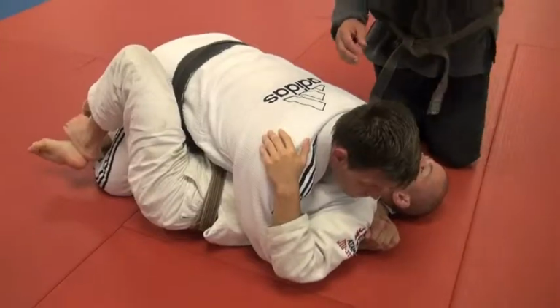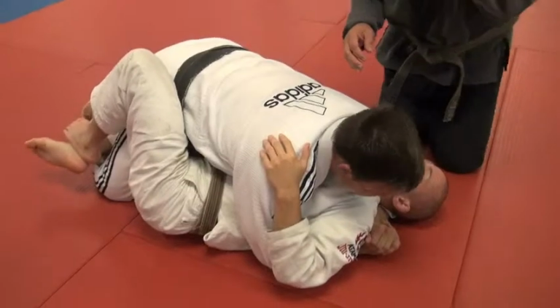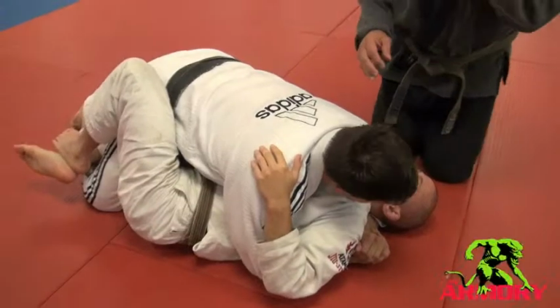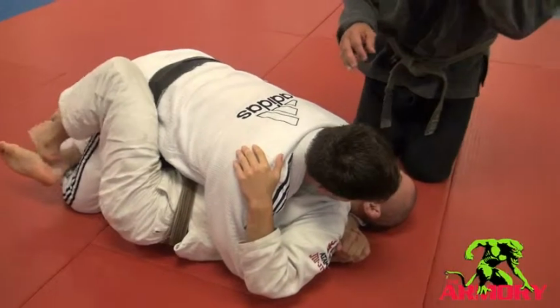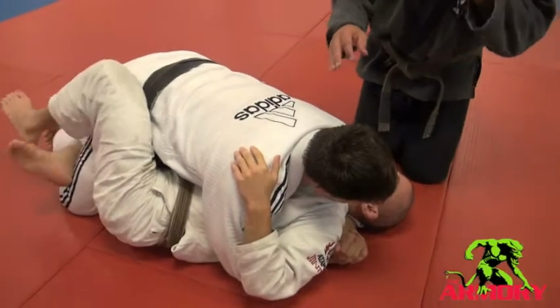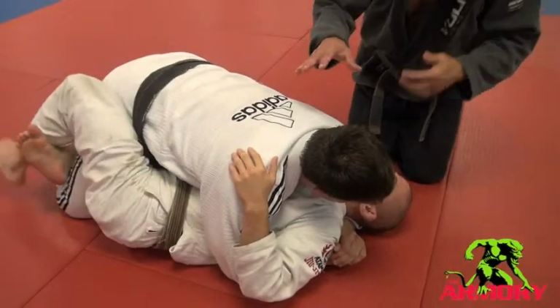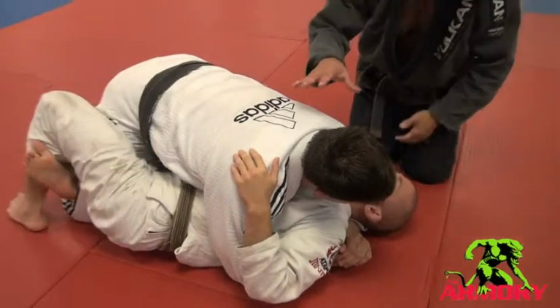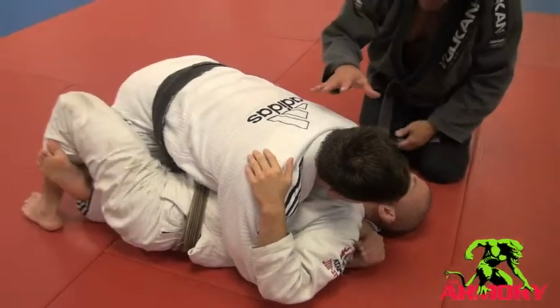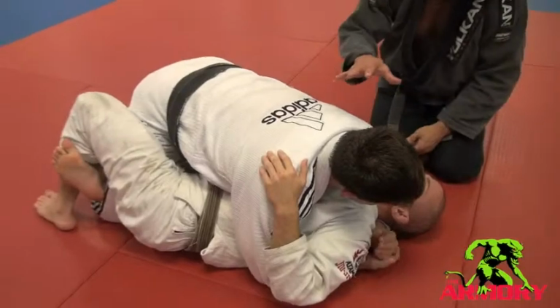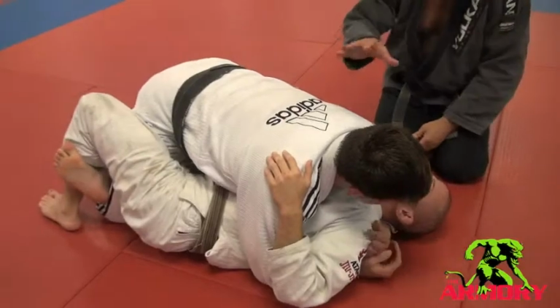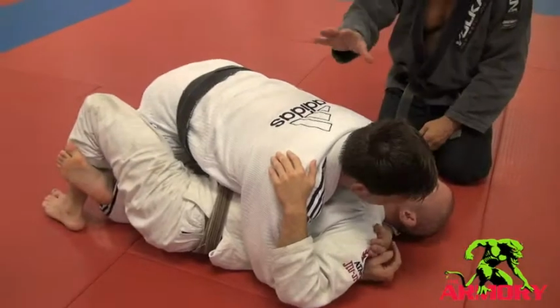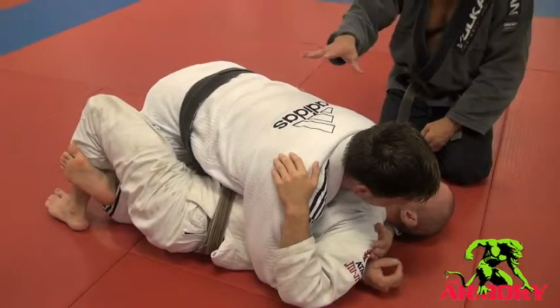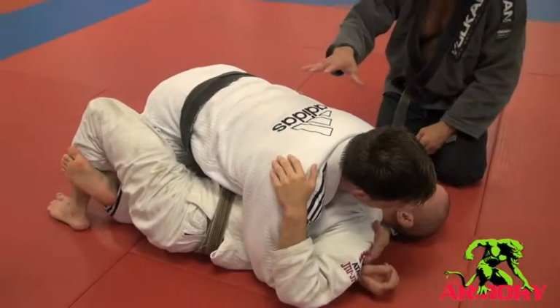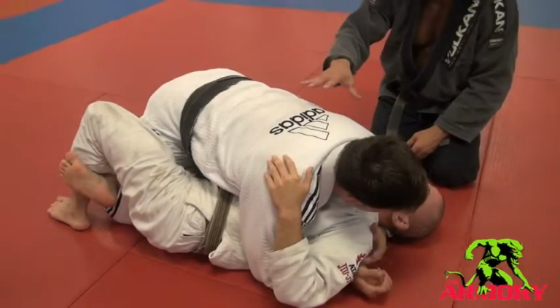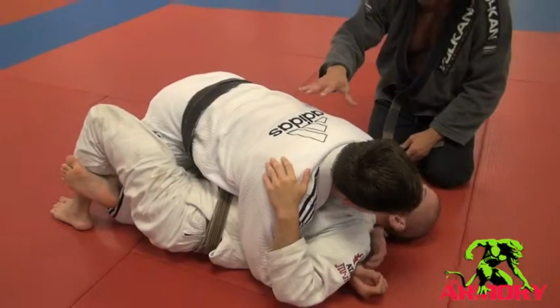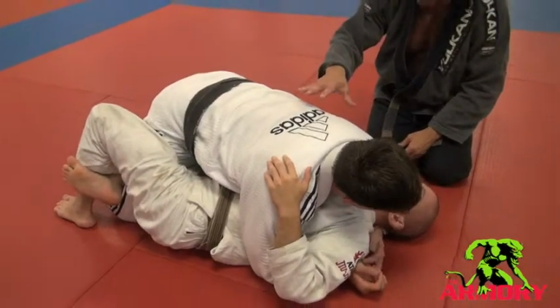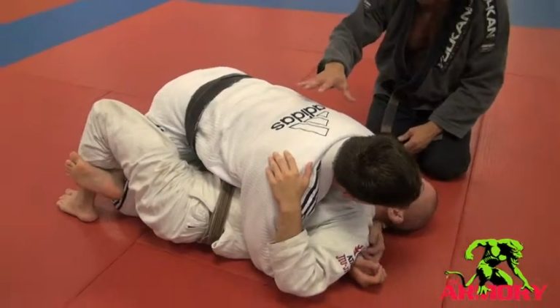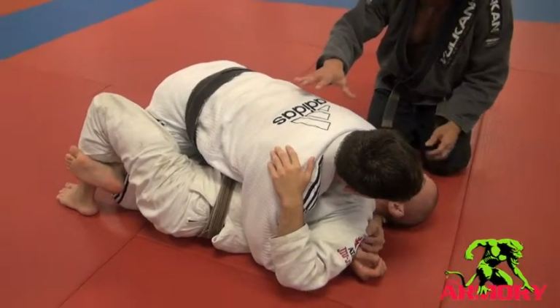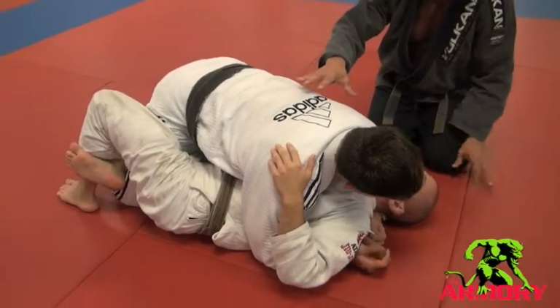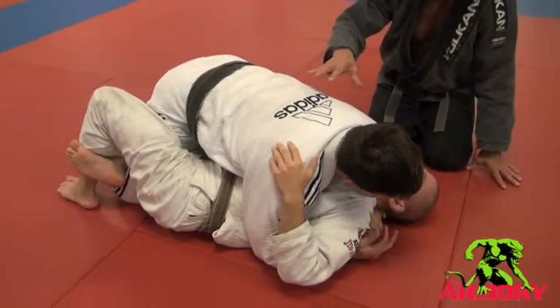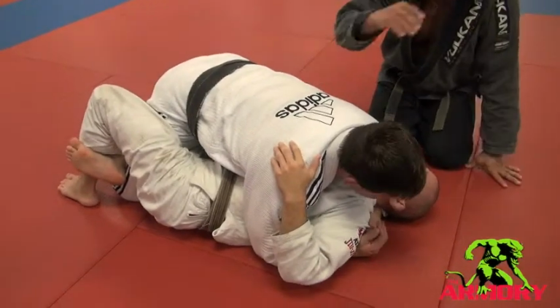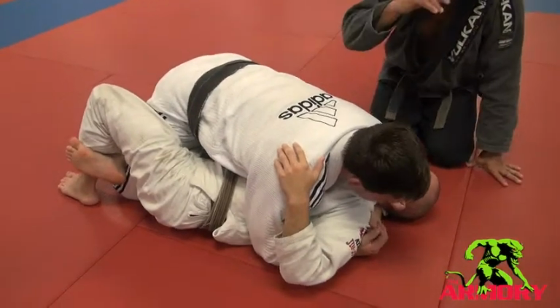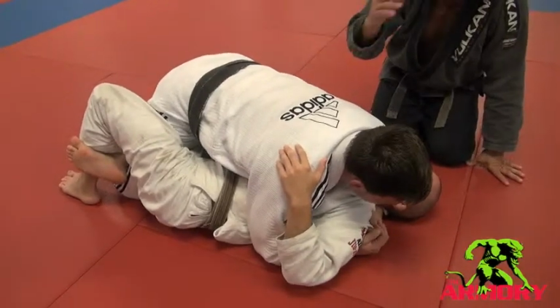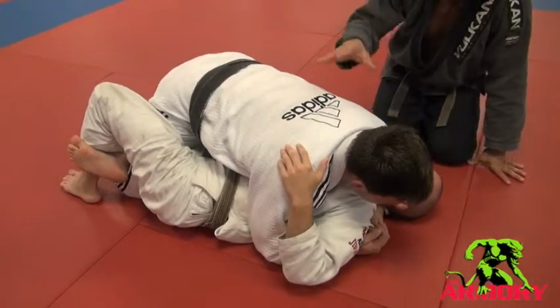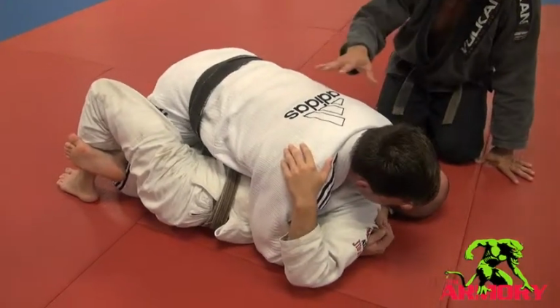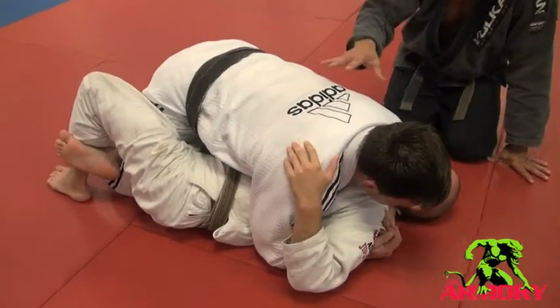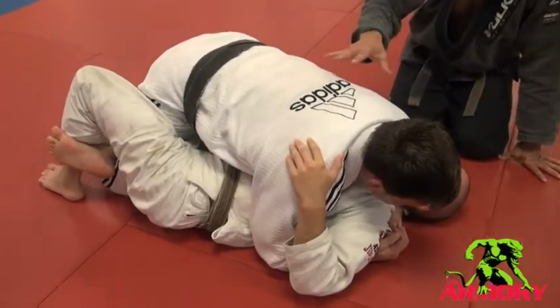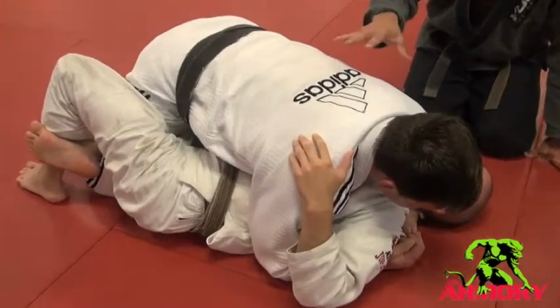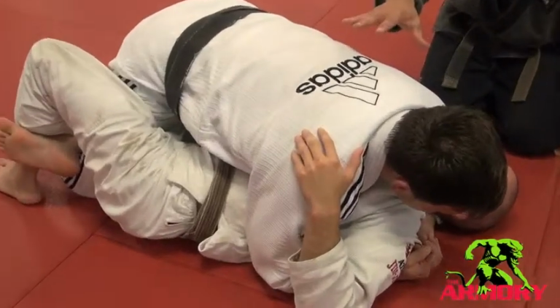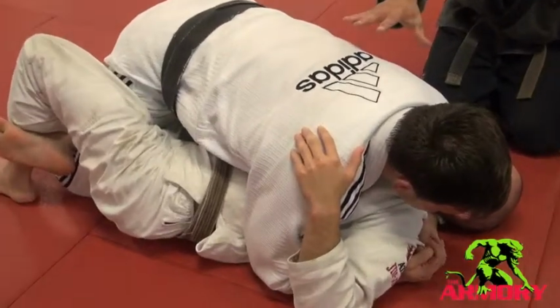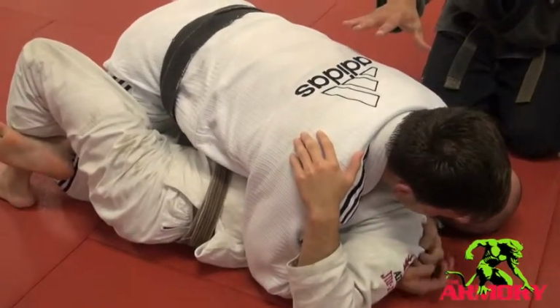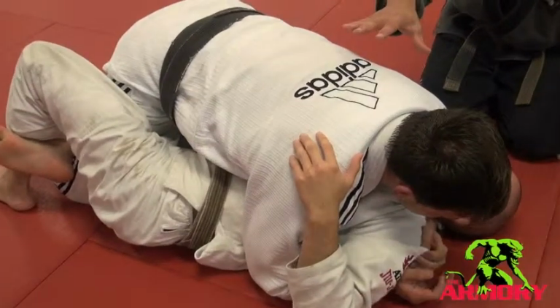So half guard break — there are a number of half guard breaks. This one we're going to call the baseball slide half break.